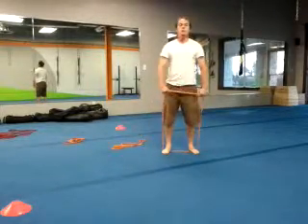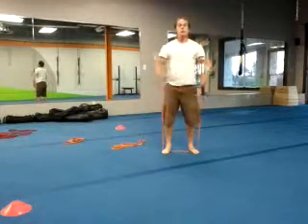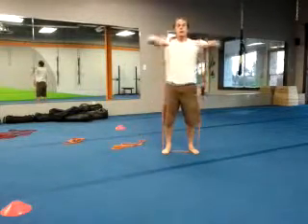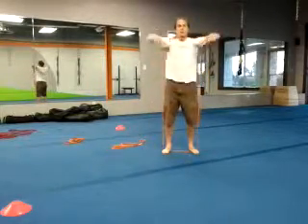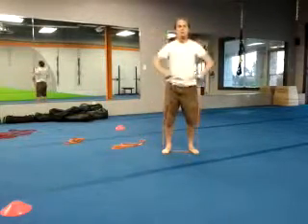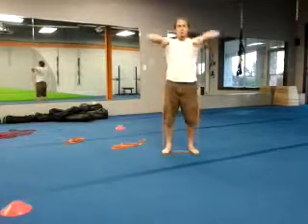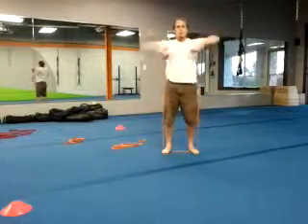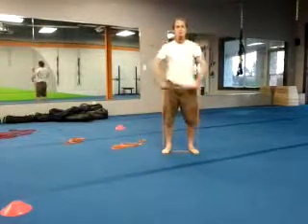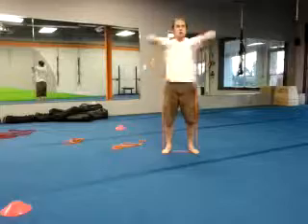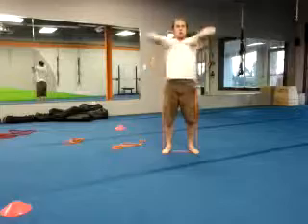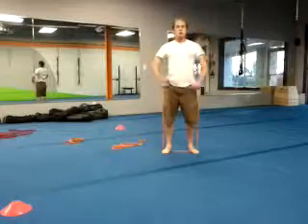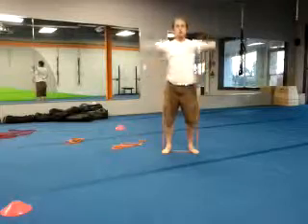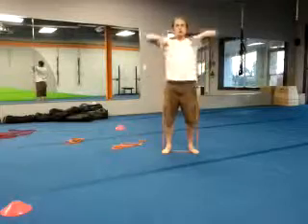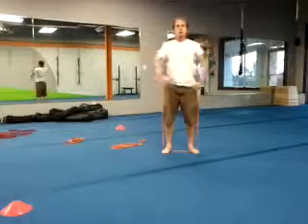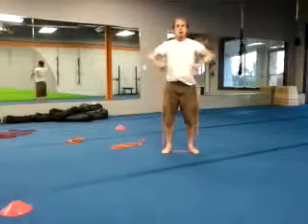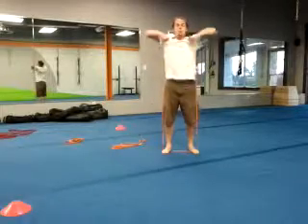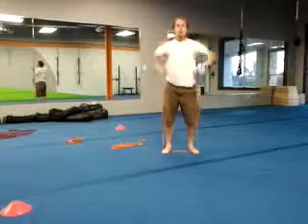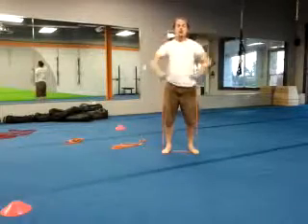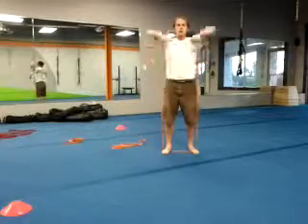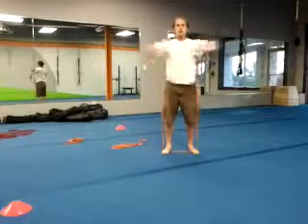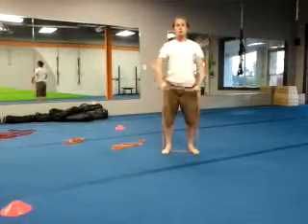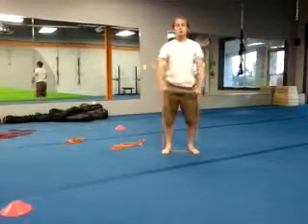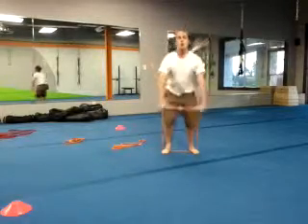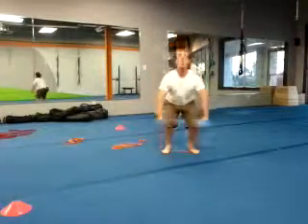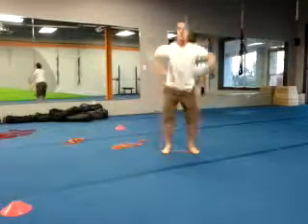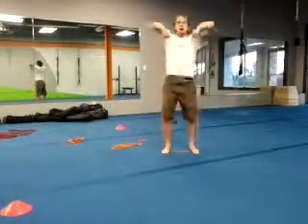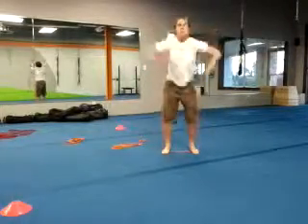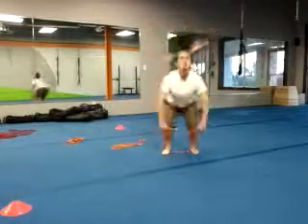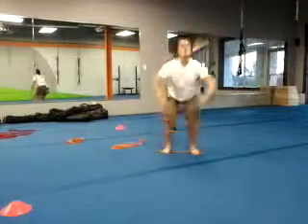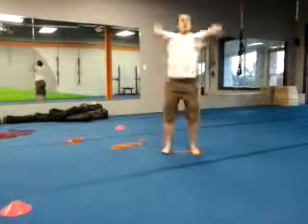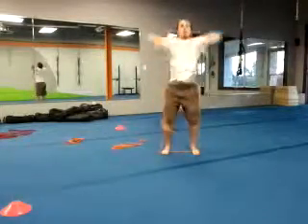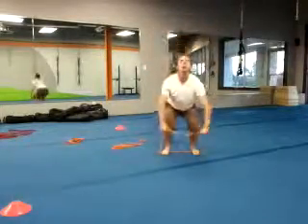Level 1 is an upright row — pull with those elbows. Level 1b adds a squat: squat down, upright row, squat down, upright row.